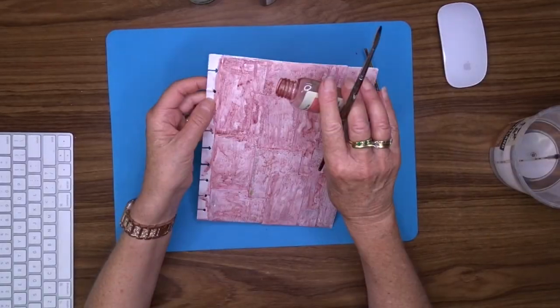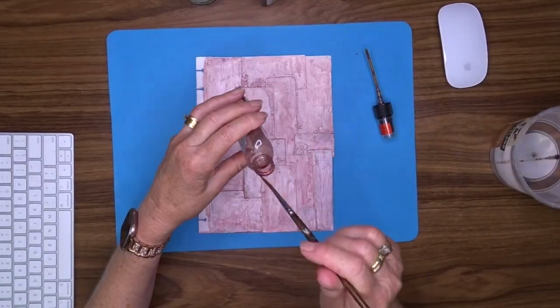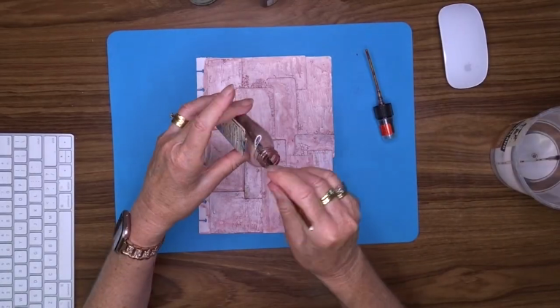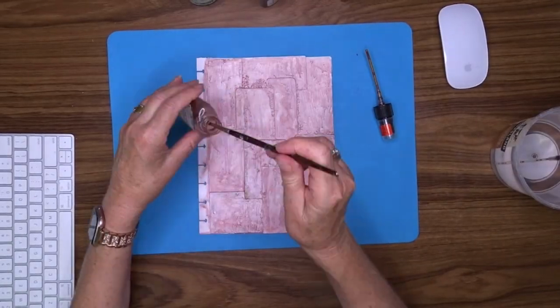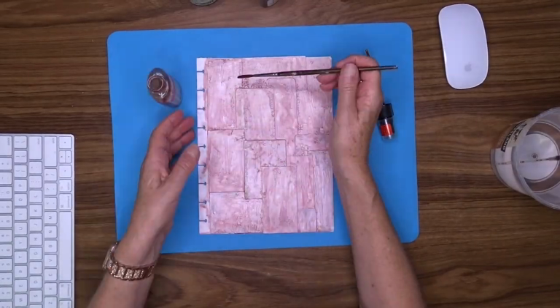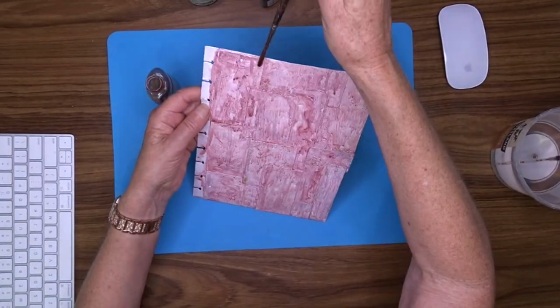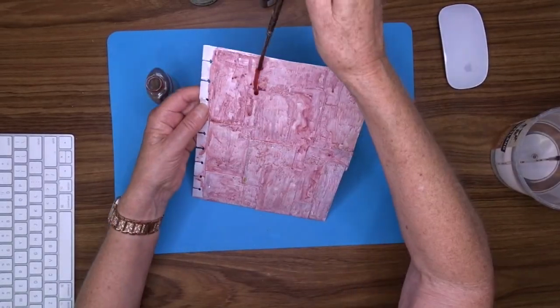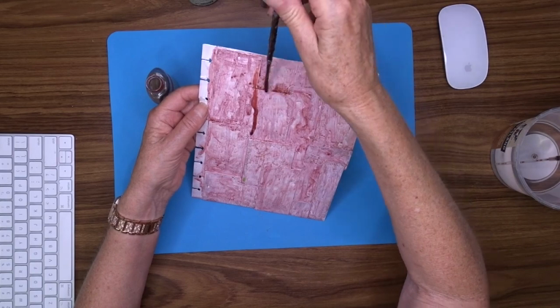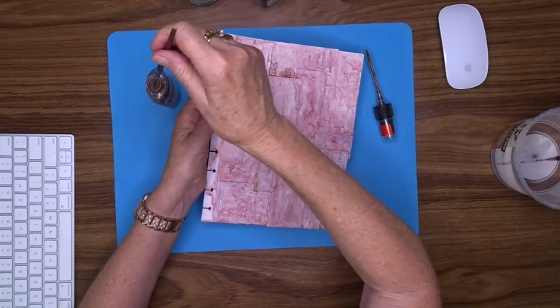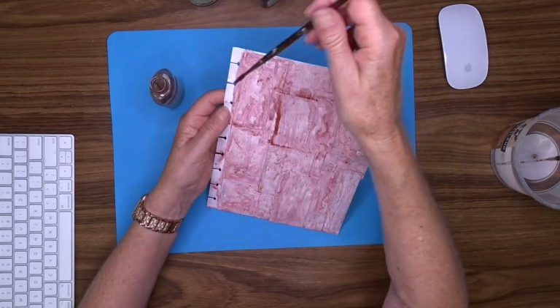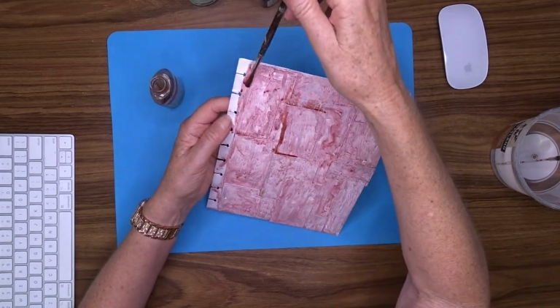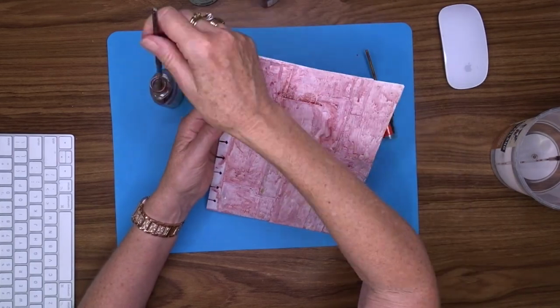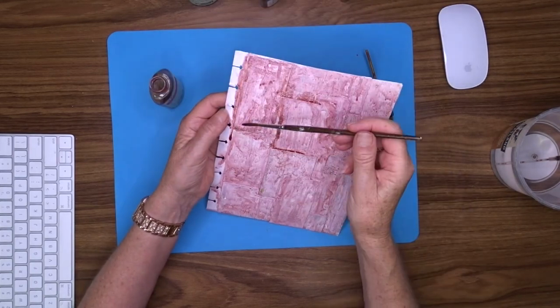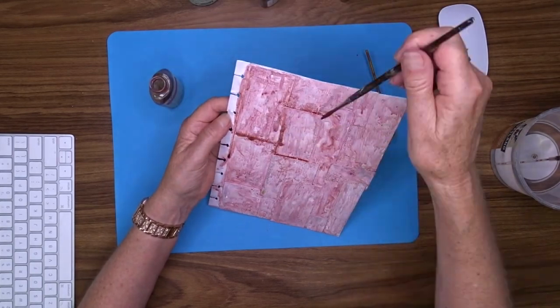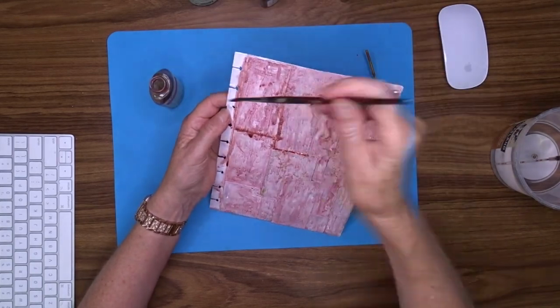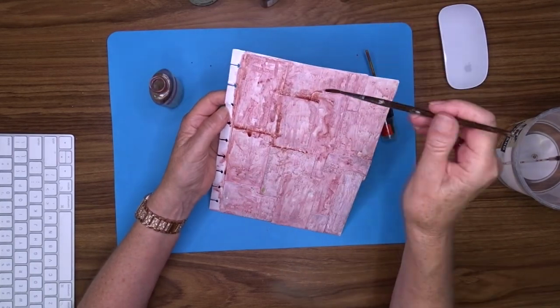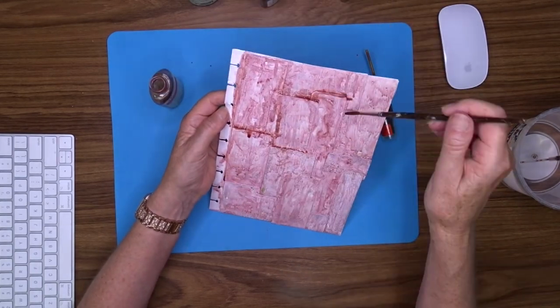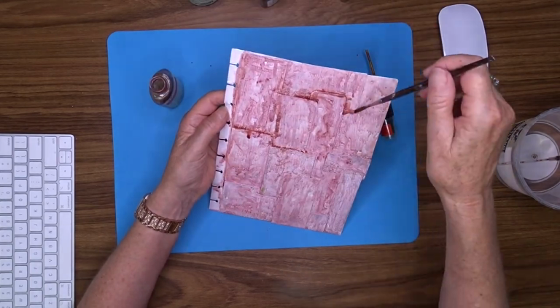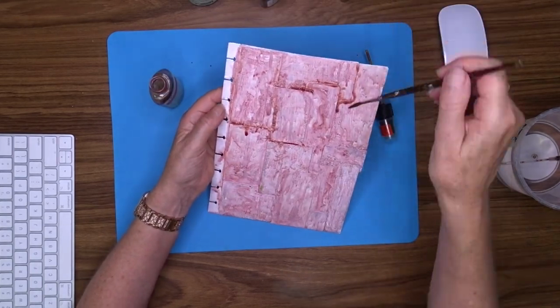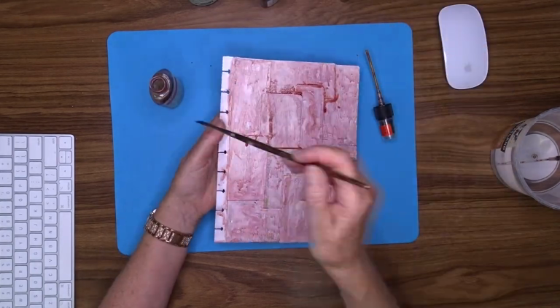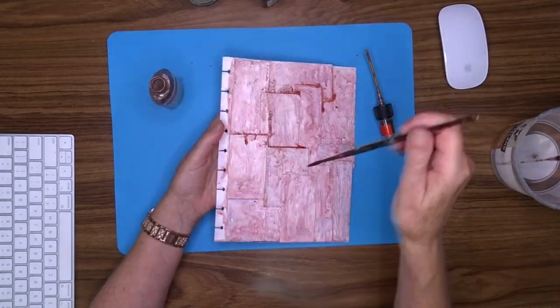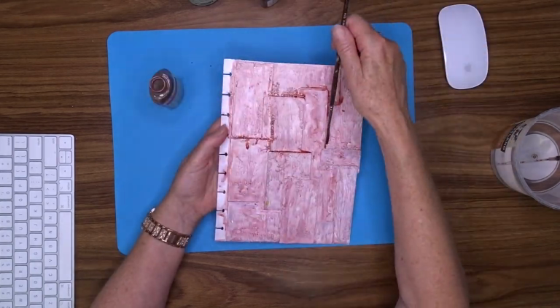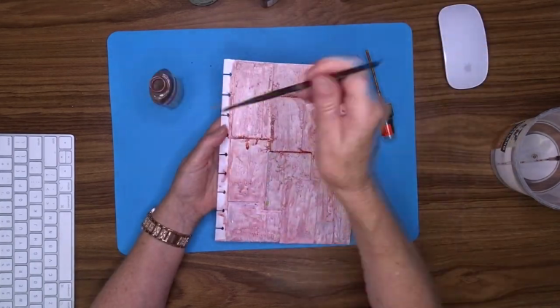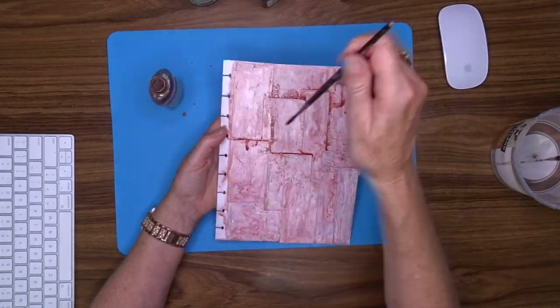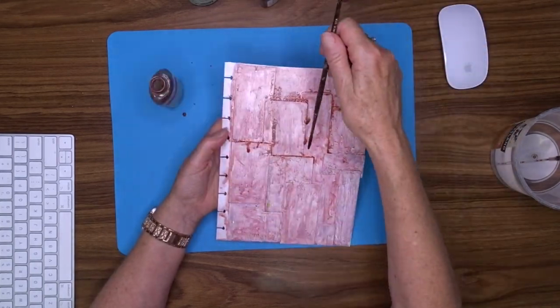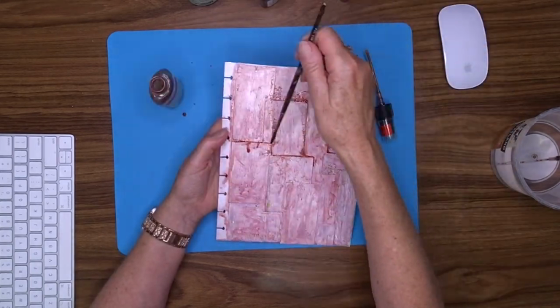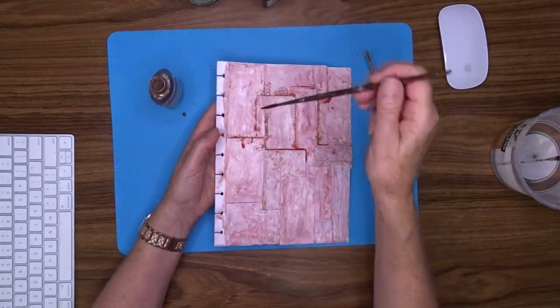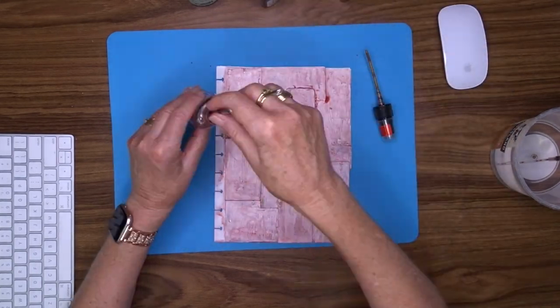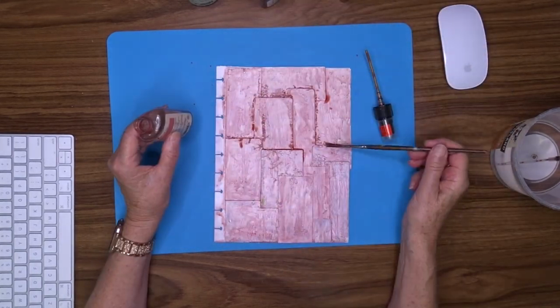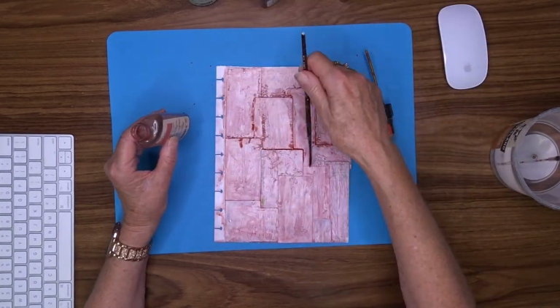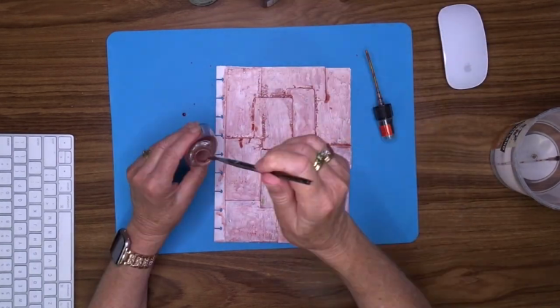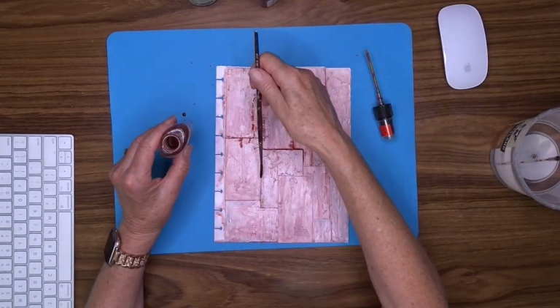When that was dry, I then came back in with my brush and added detail around each of the tags.